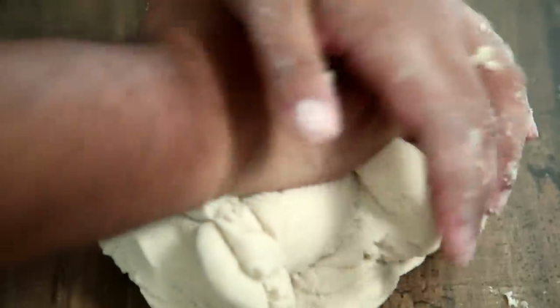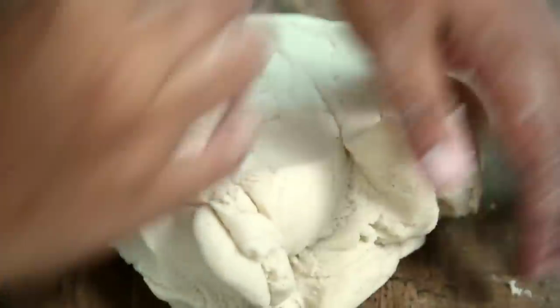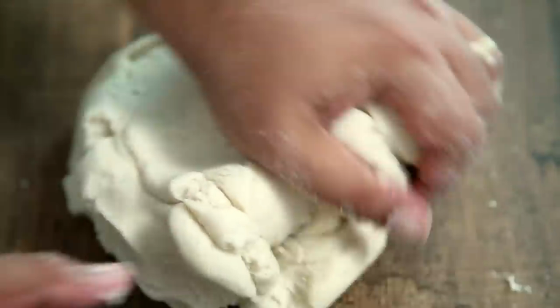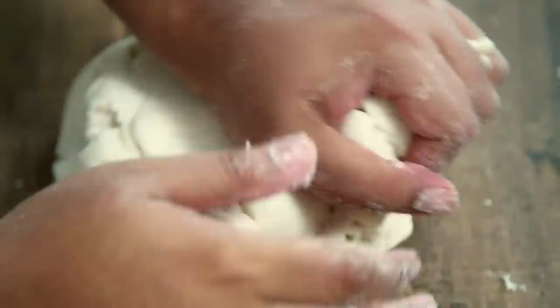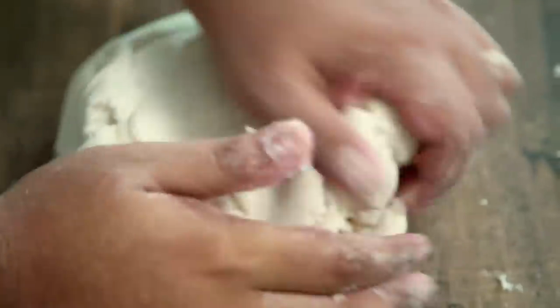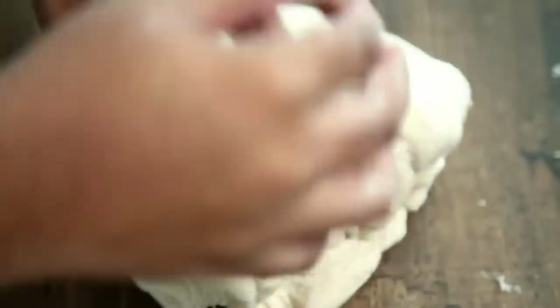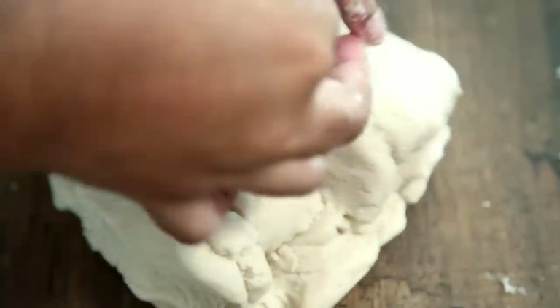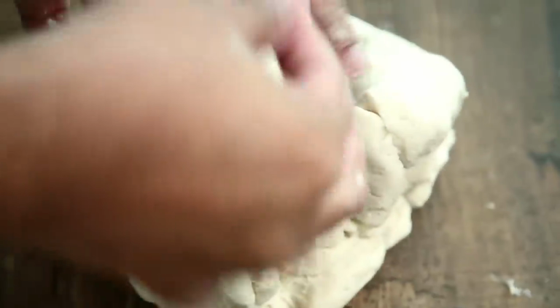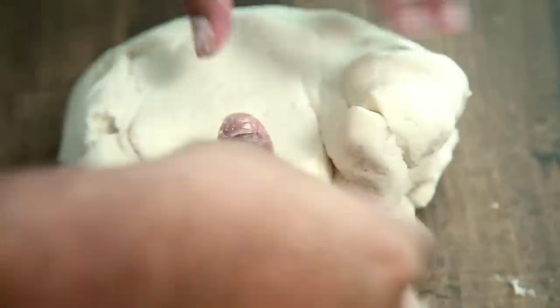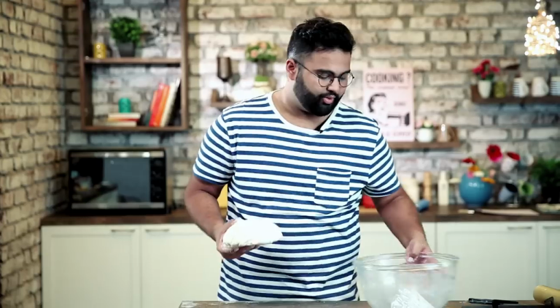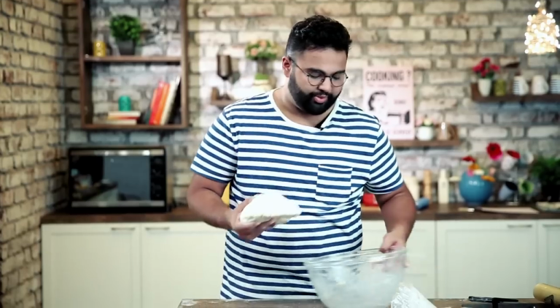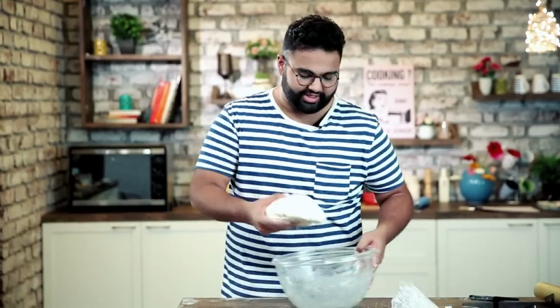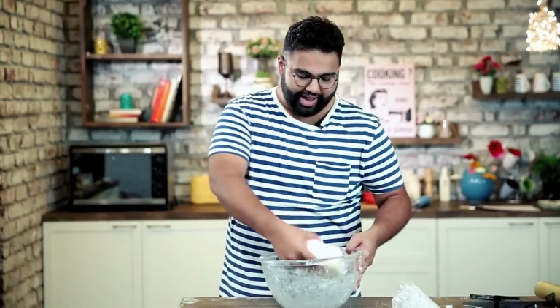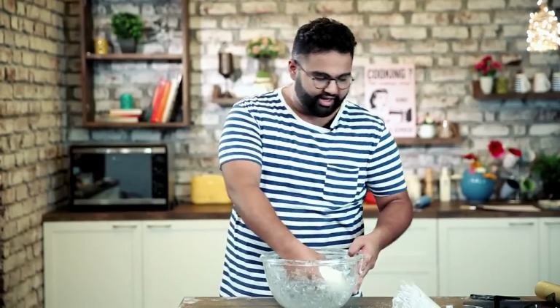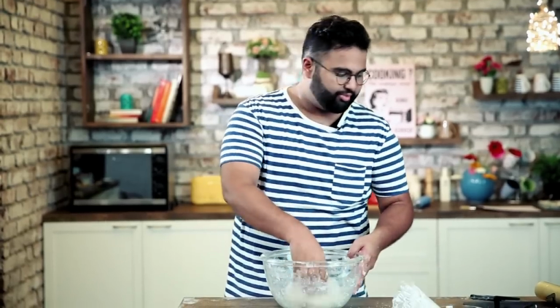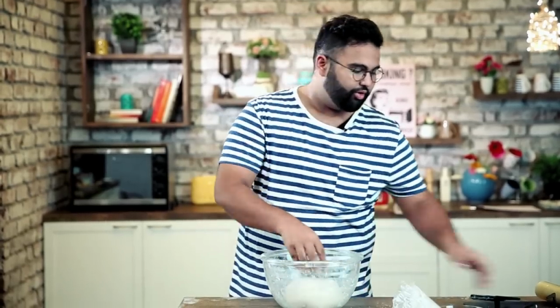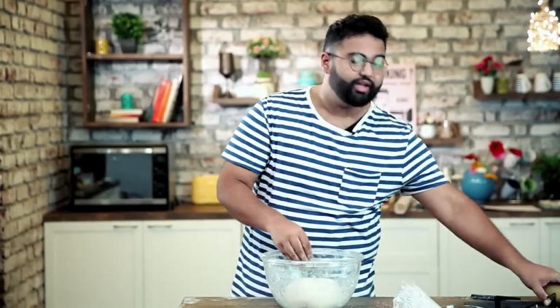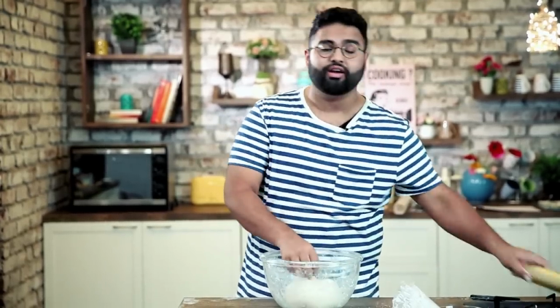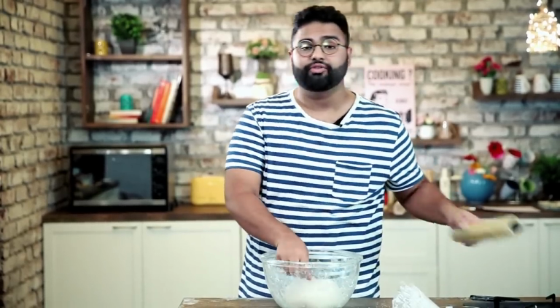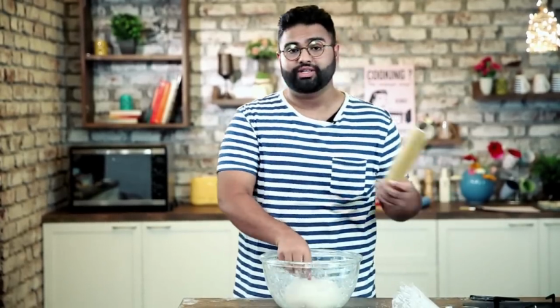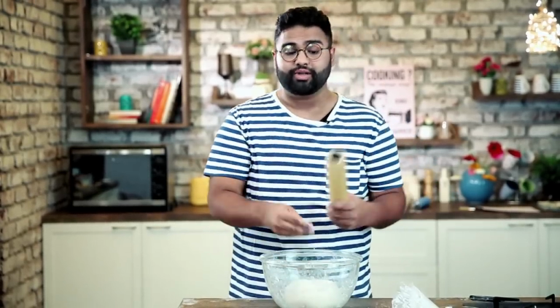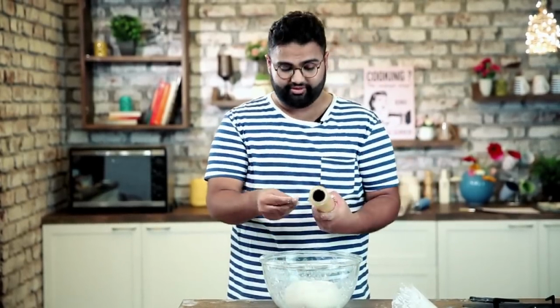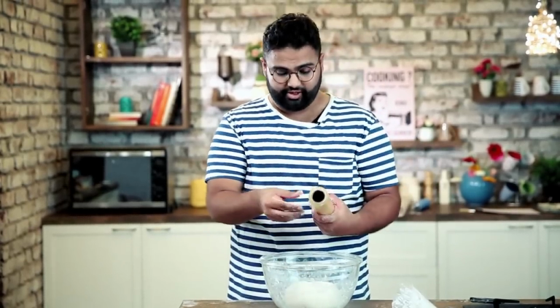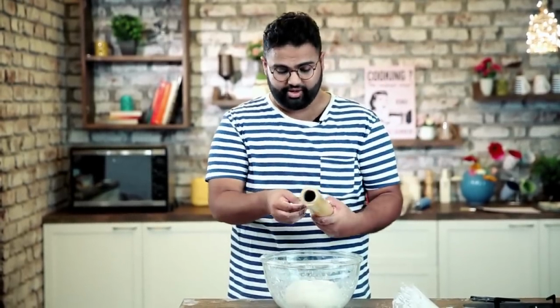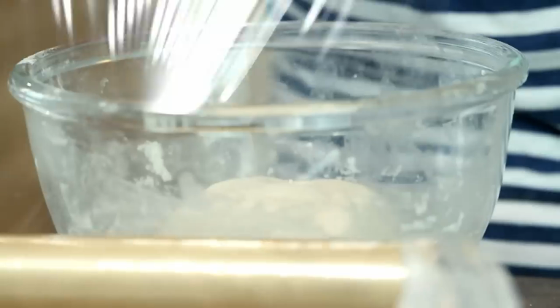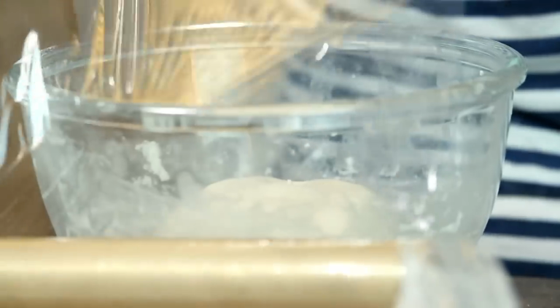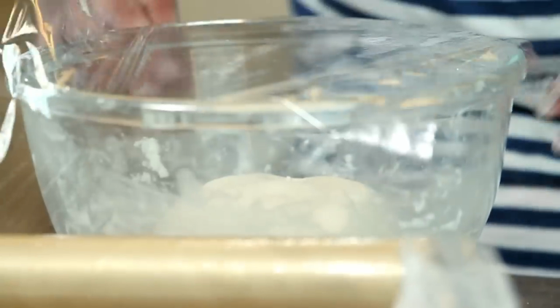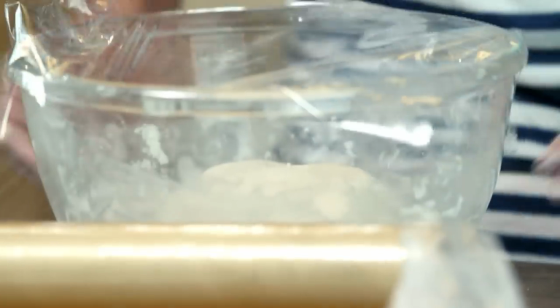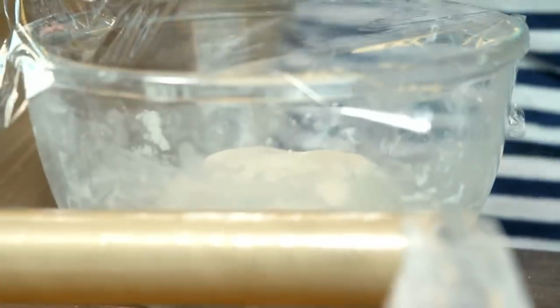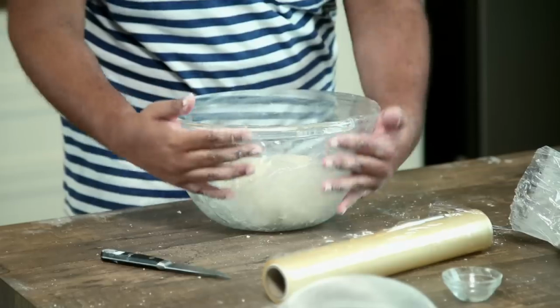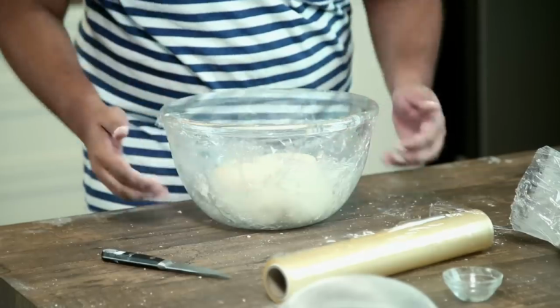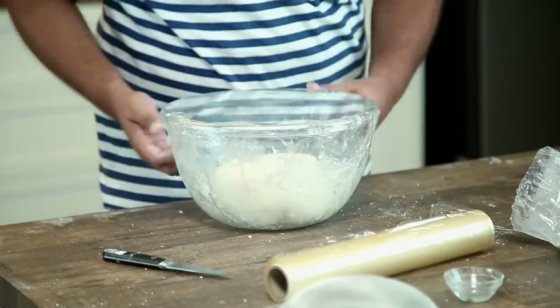Once the dough is done, put it back in the bowl and cover it with cling film. Leave it to rise for one hour.